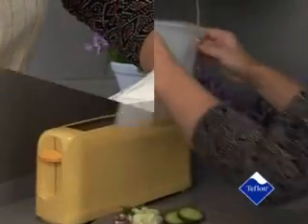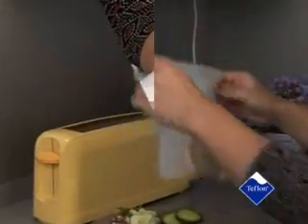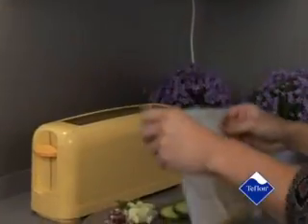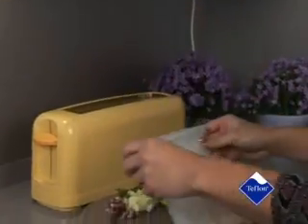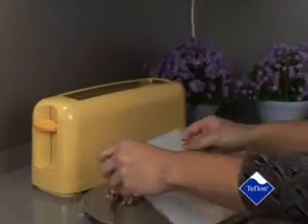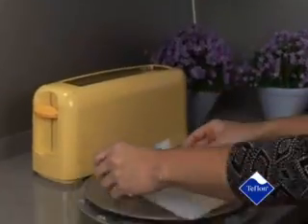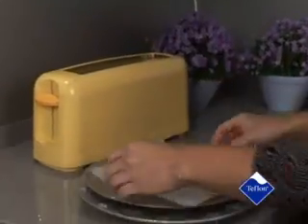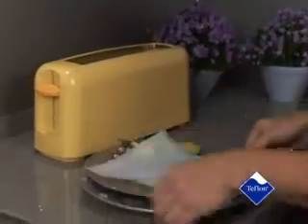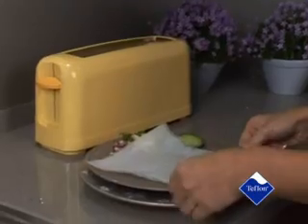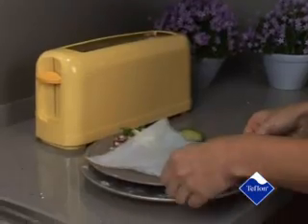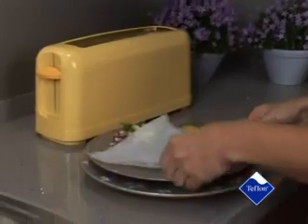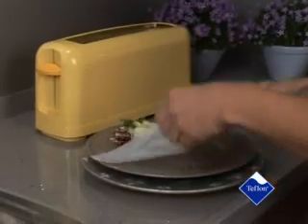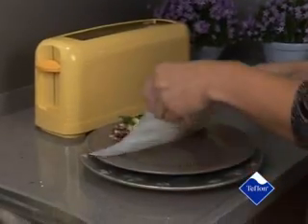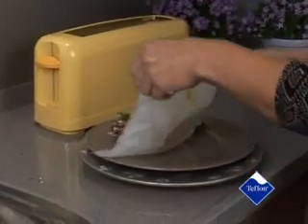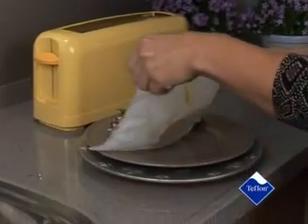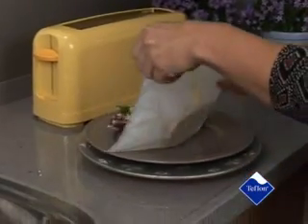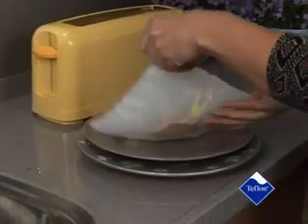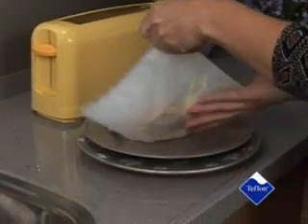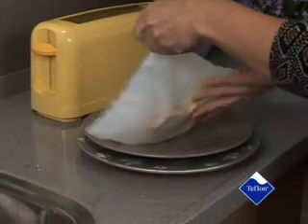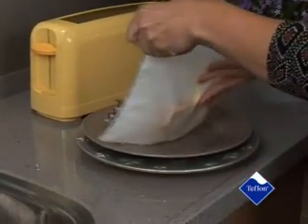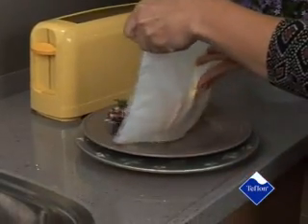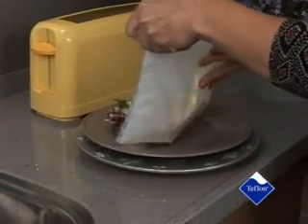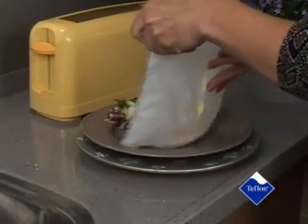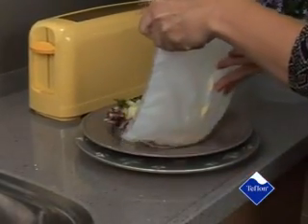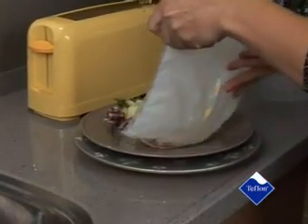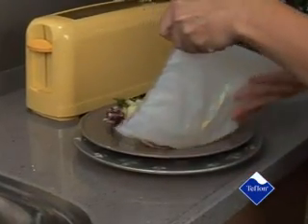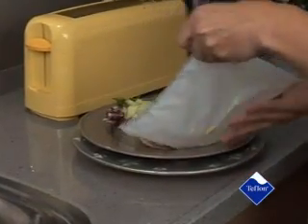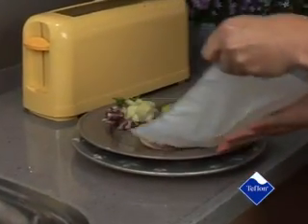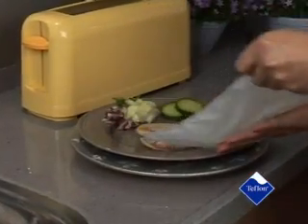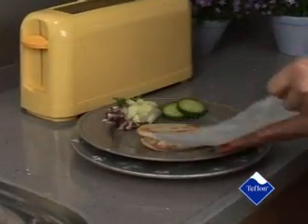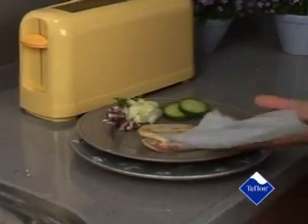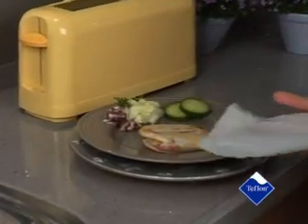No-stick Teflon cooking liners — indispensable in any kitchen.